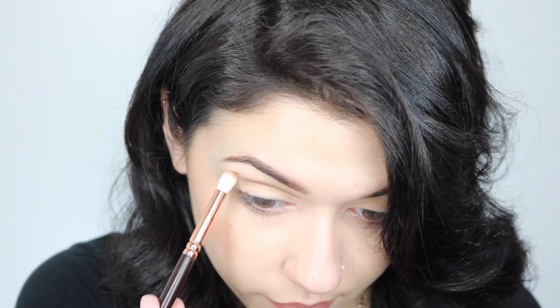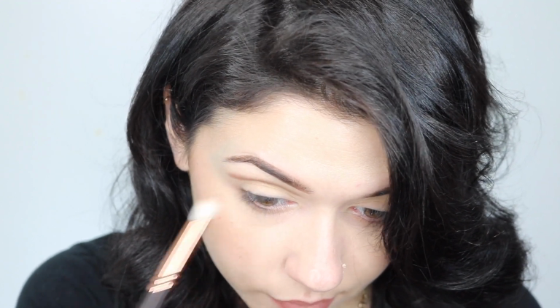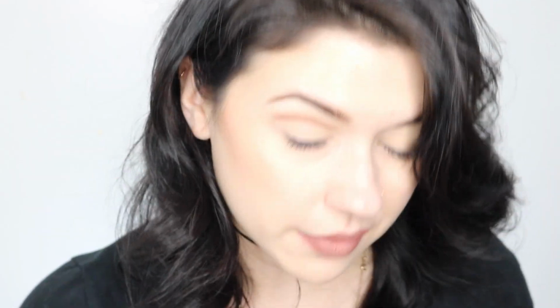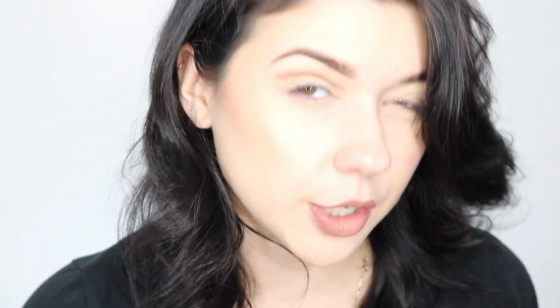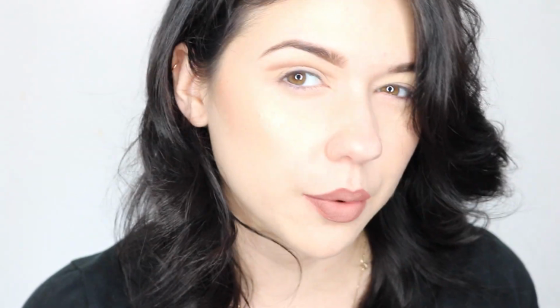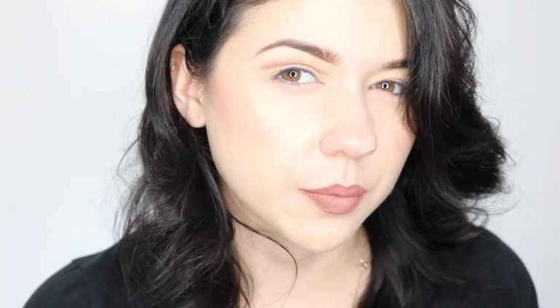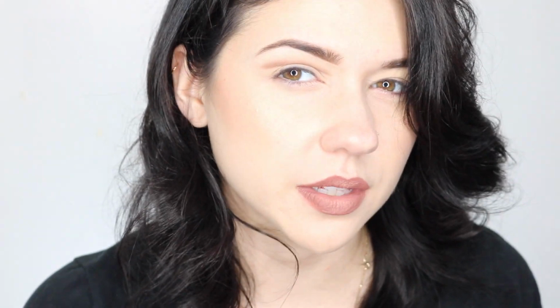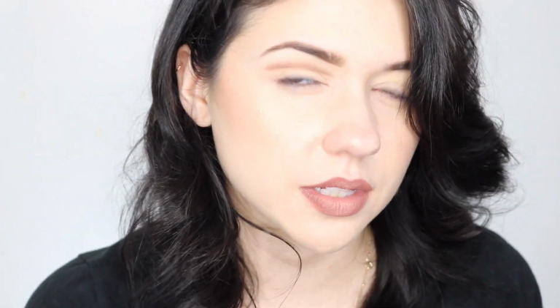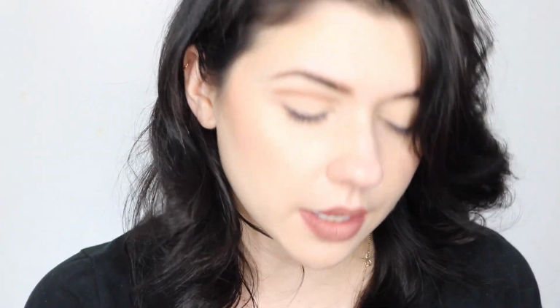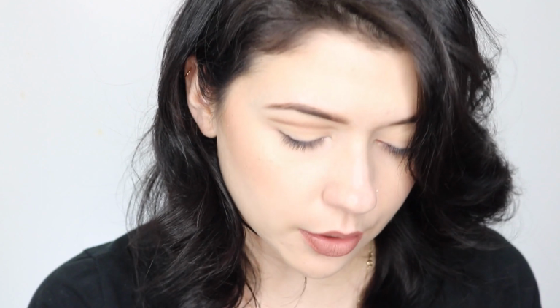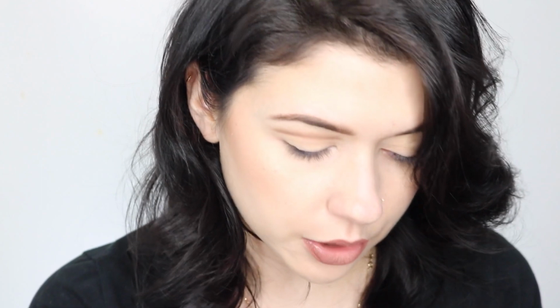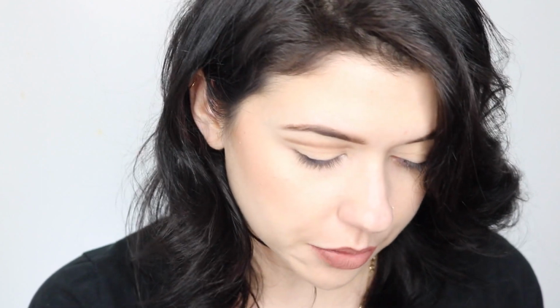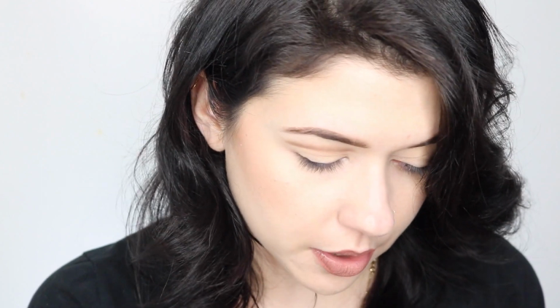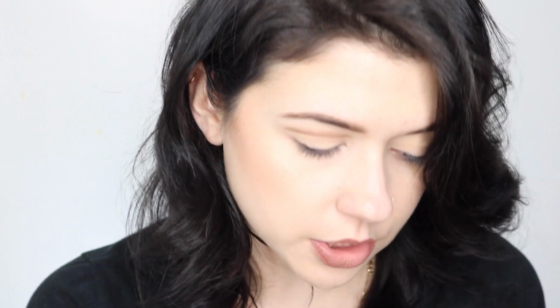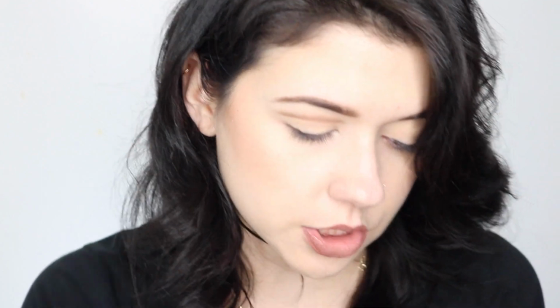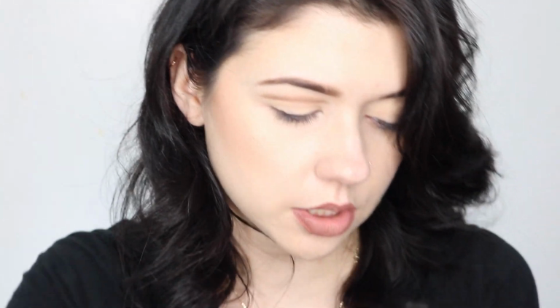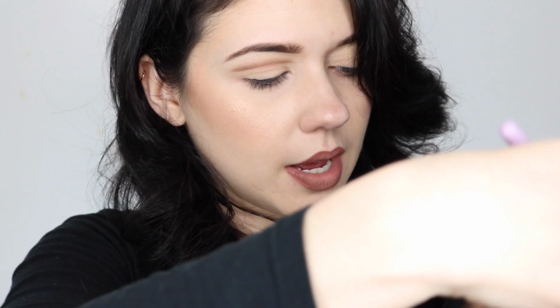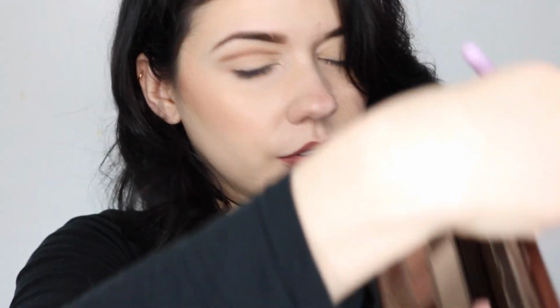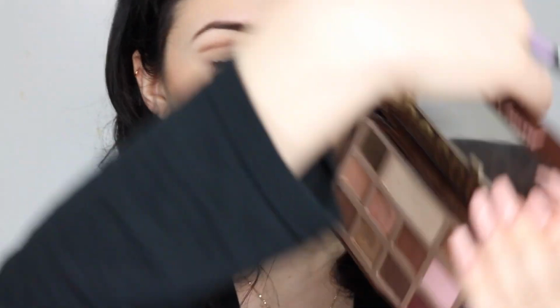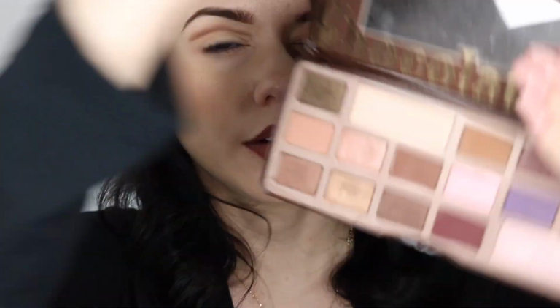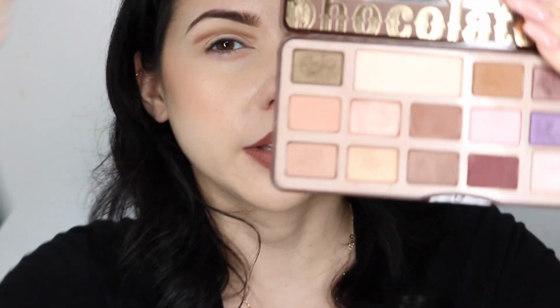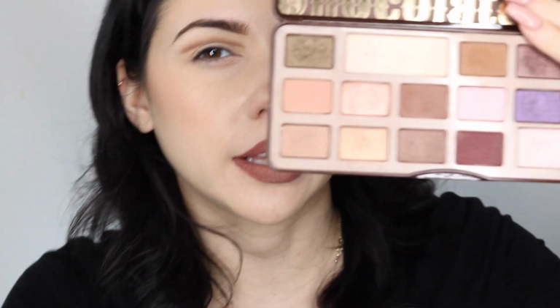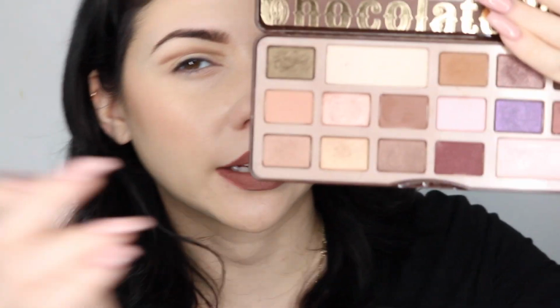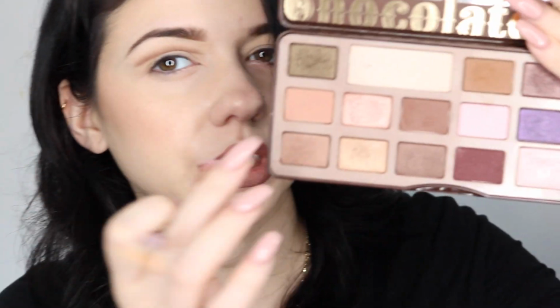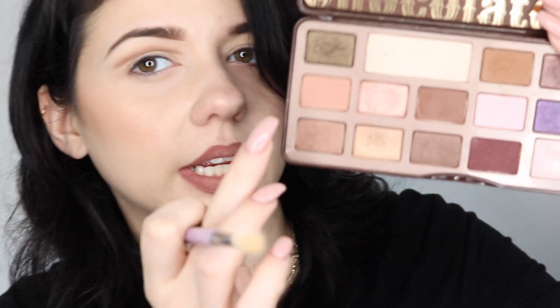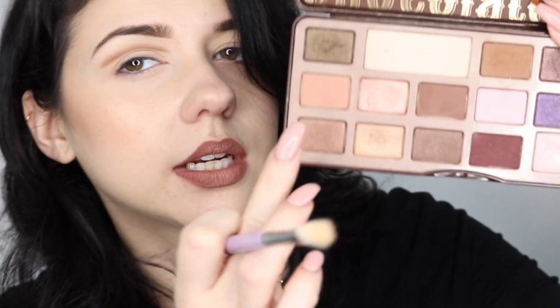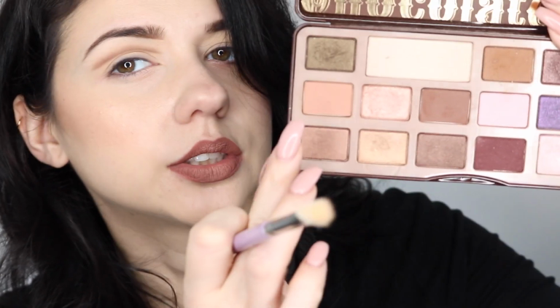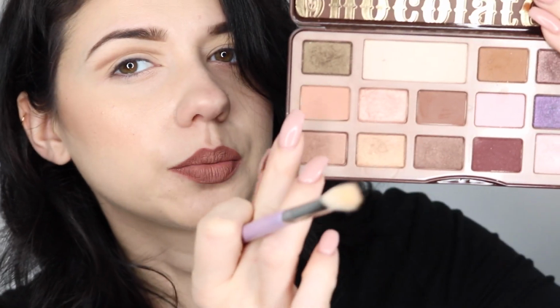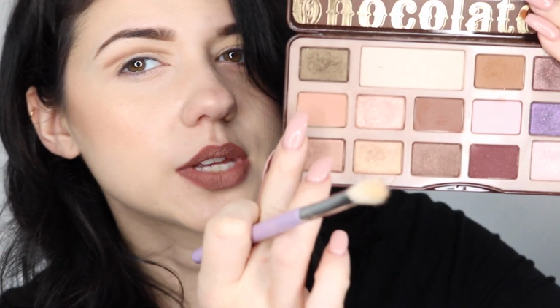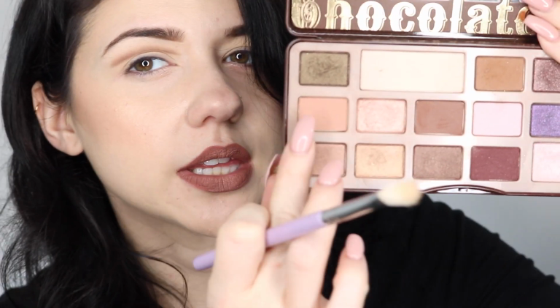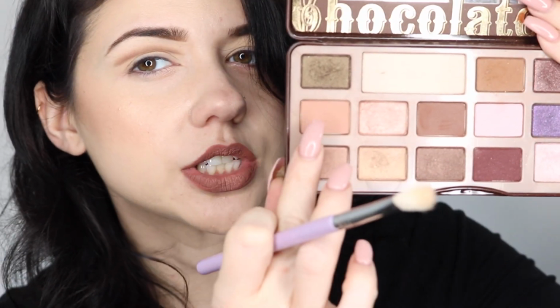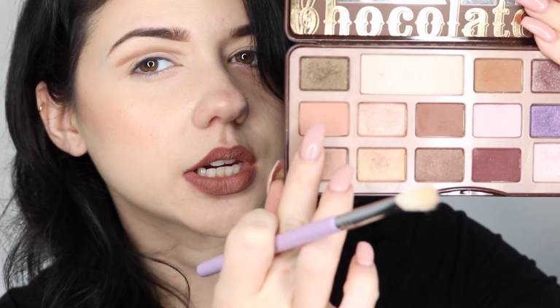Now I'm going to go in with a slightly larger brush and a really, really light shade. So I'm using this shade.